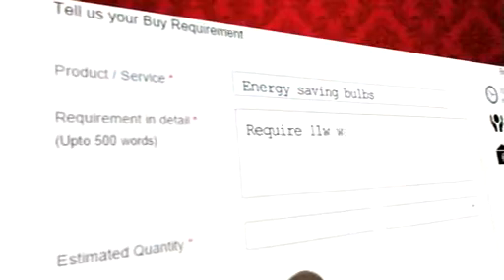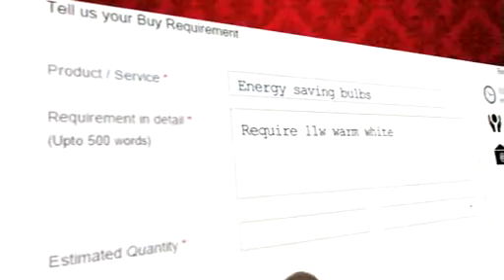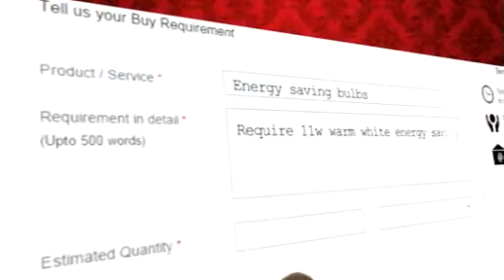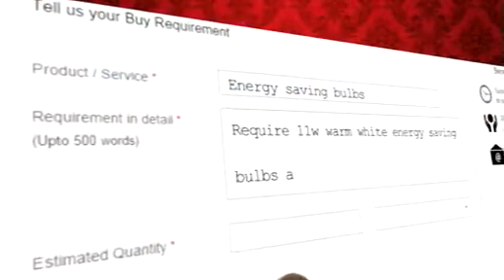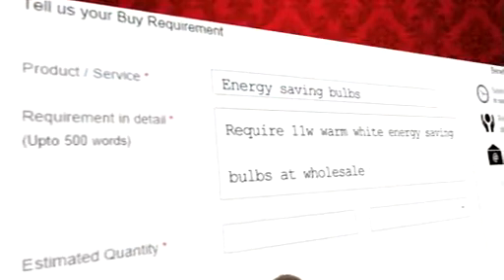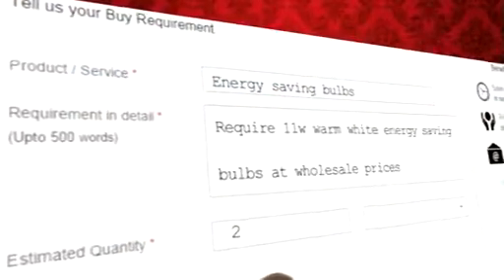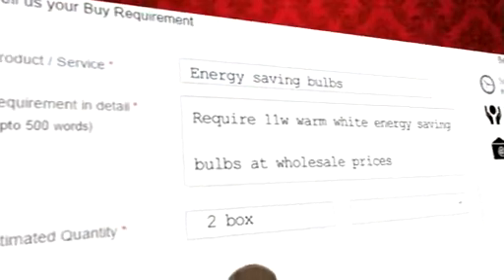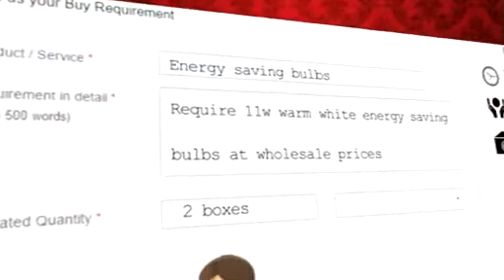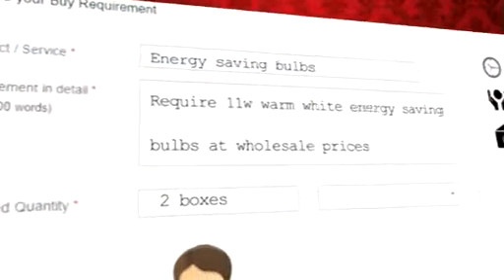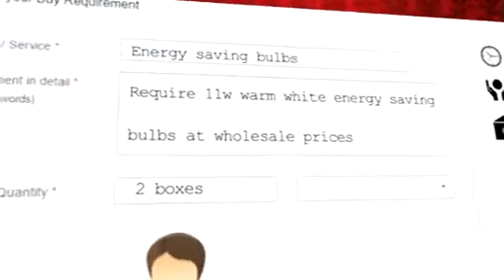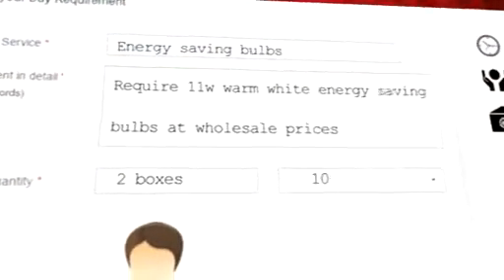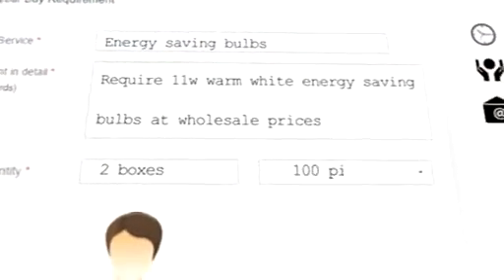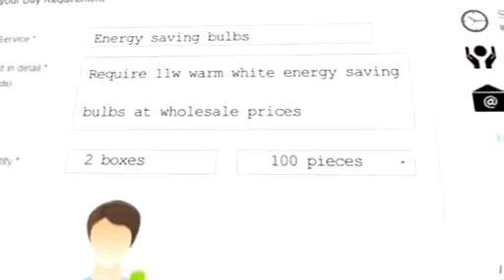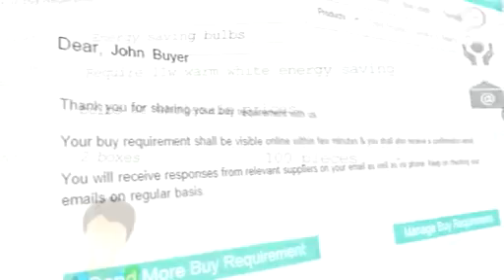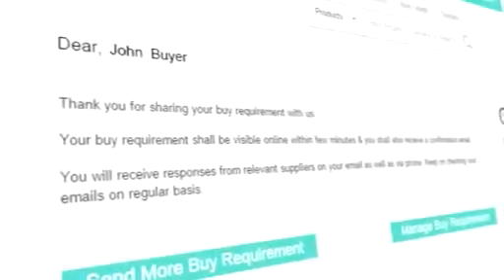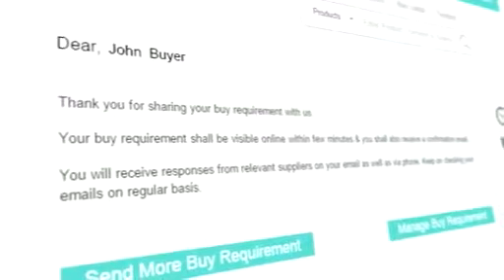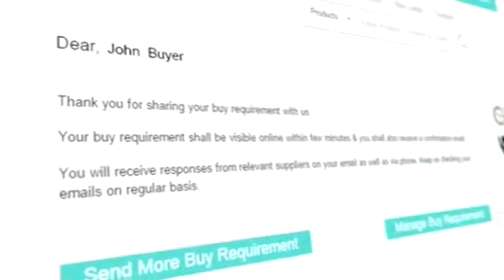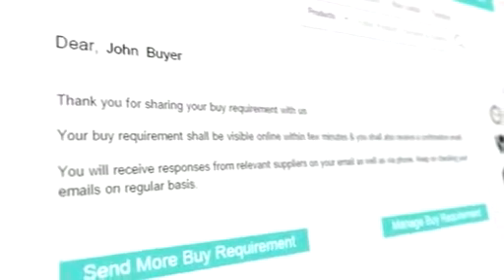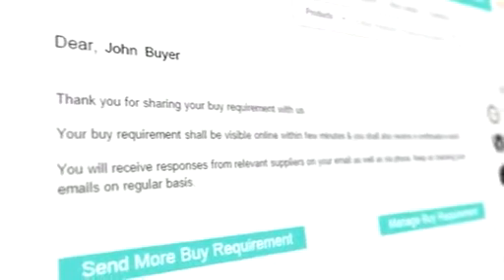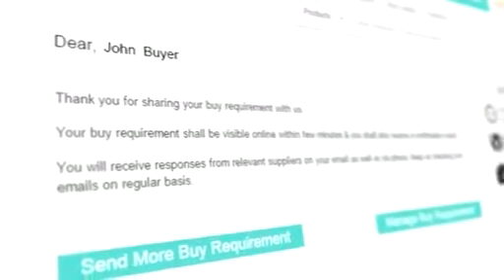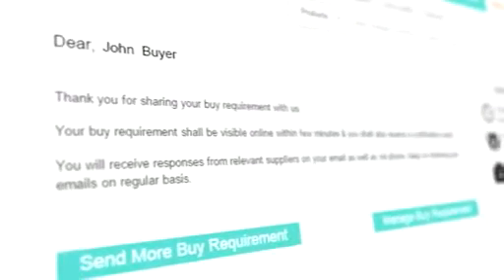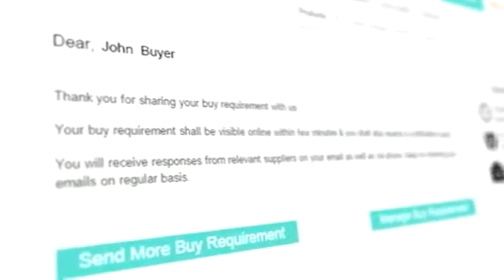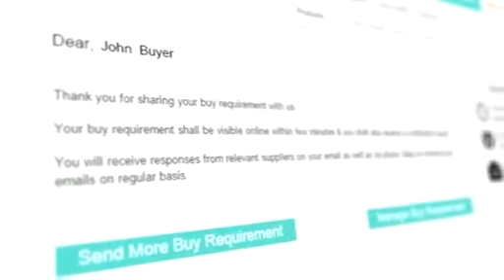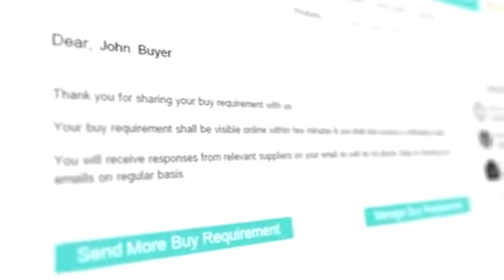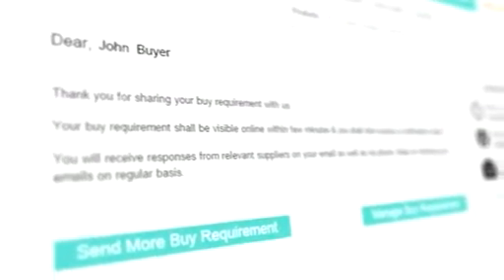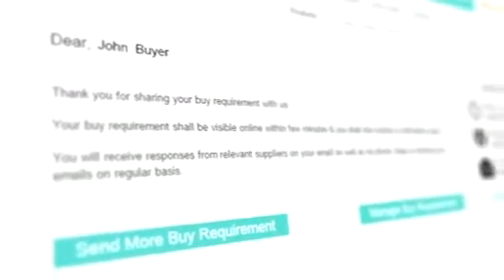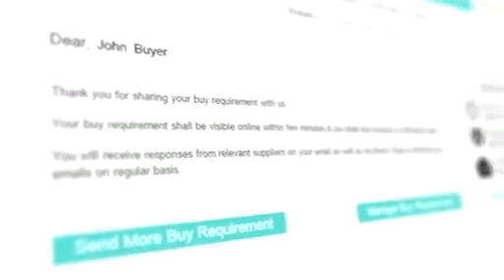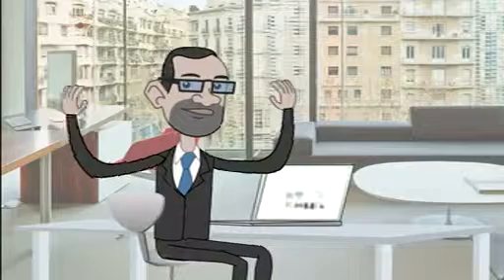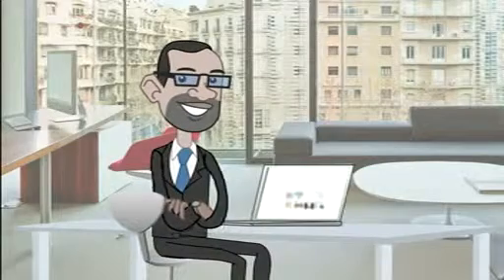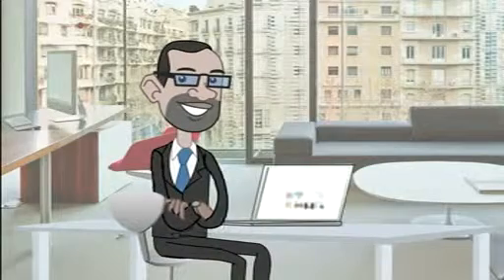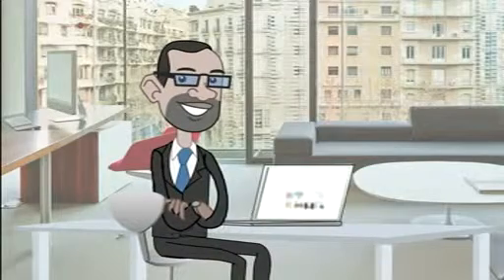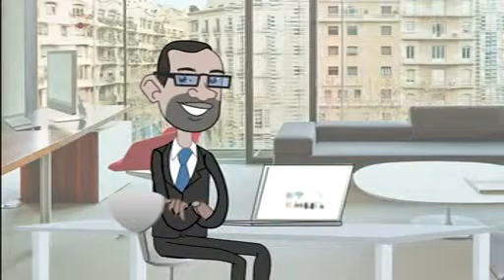Type in your requirements. Once you are done, your query will be sent to relevant suppliers.